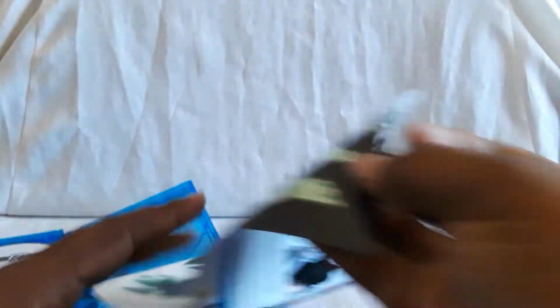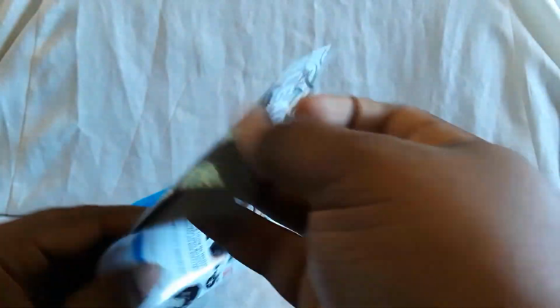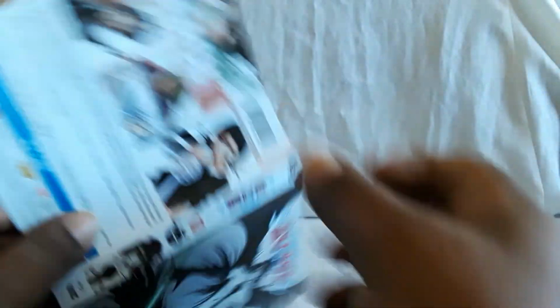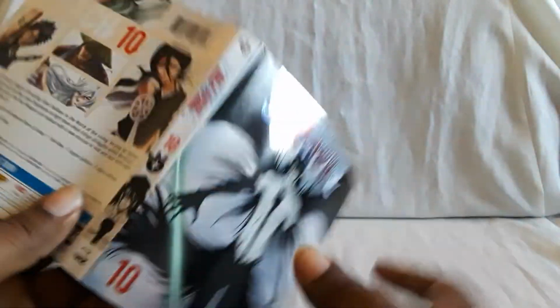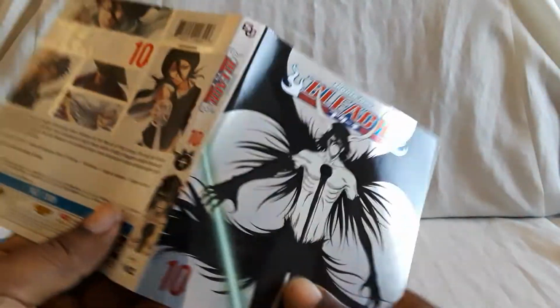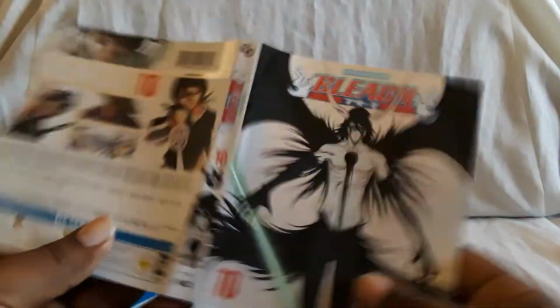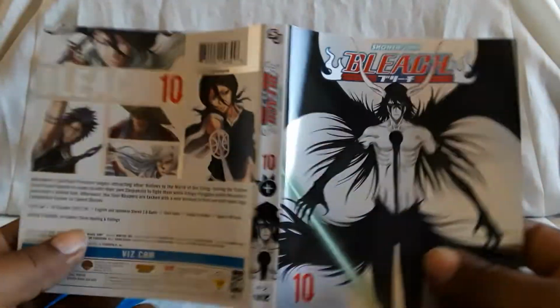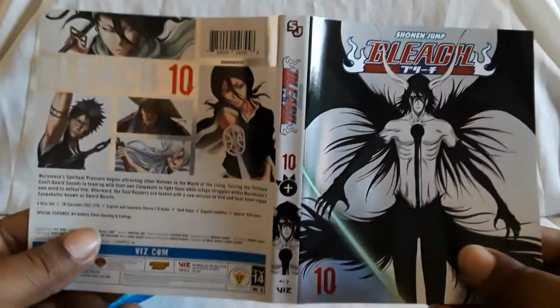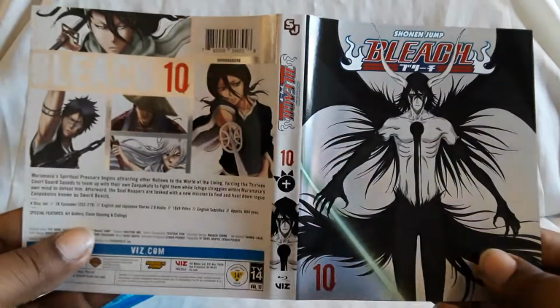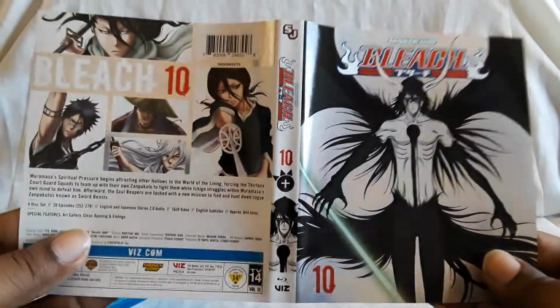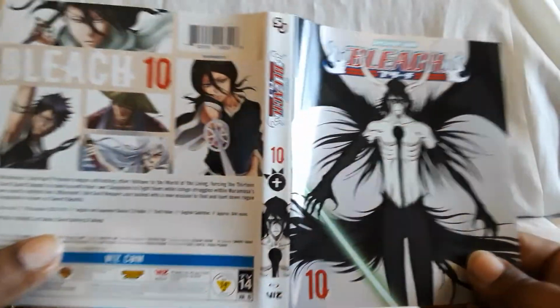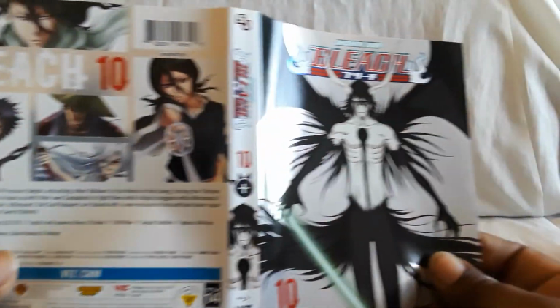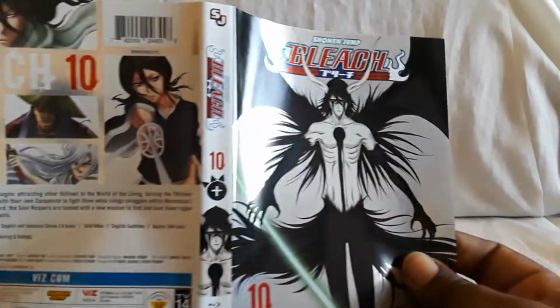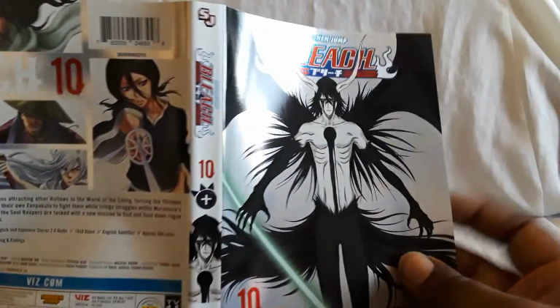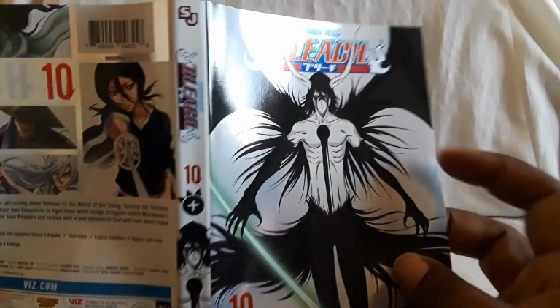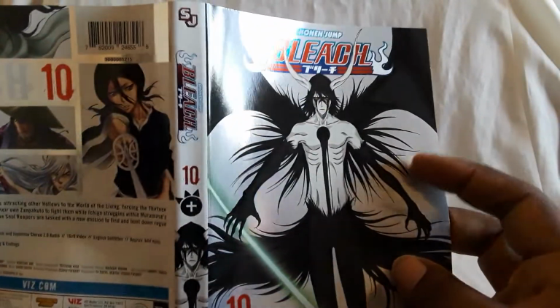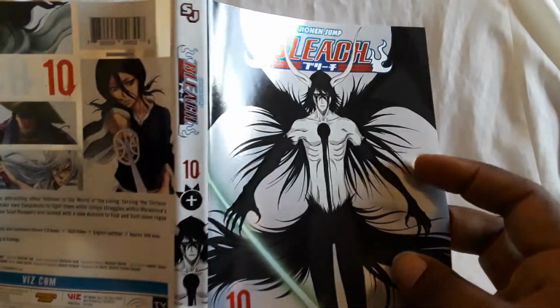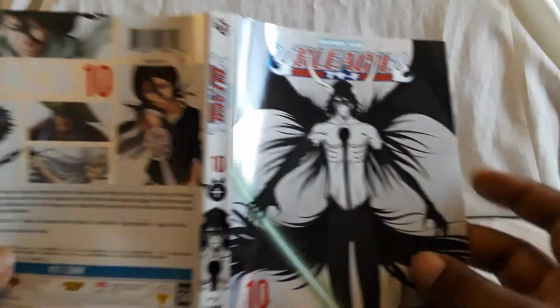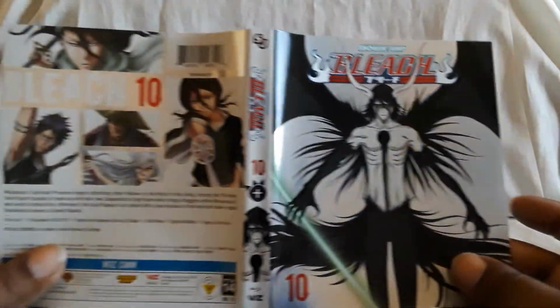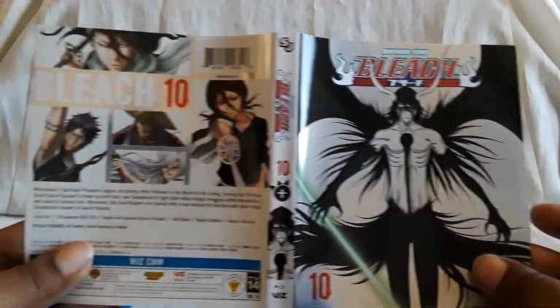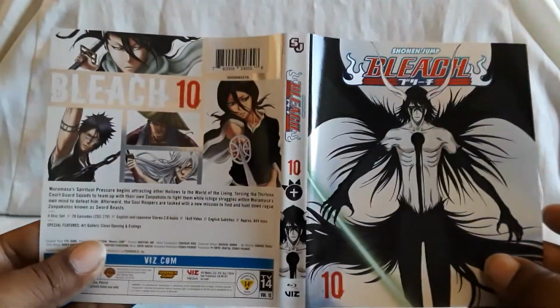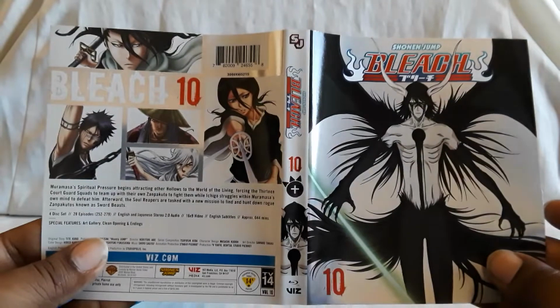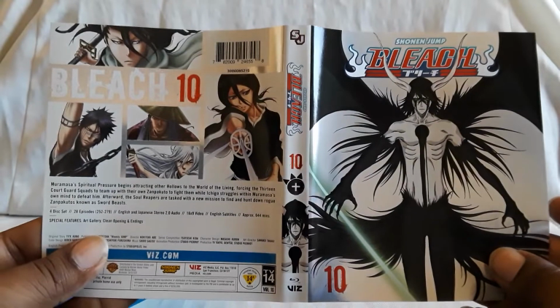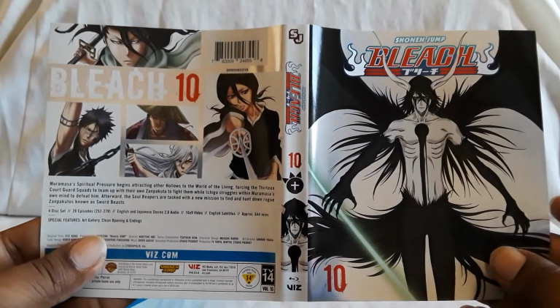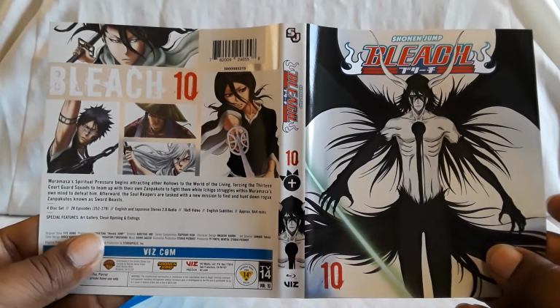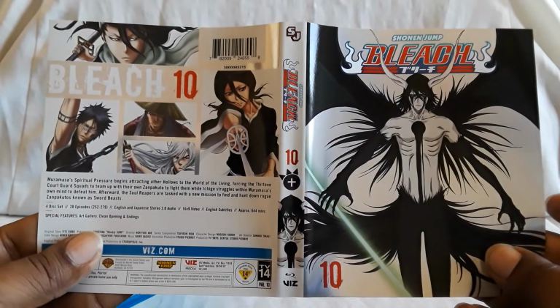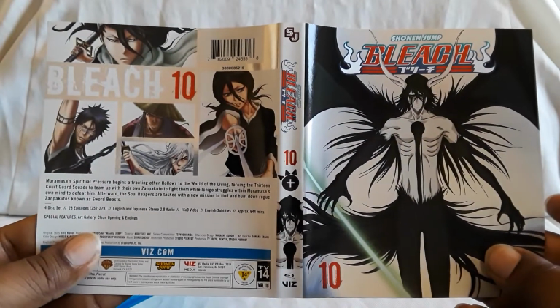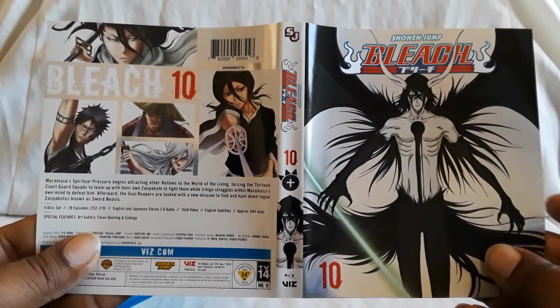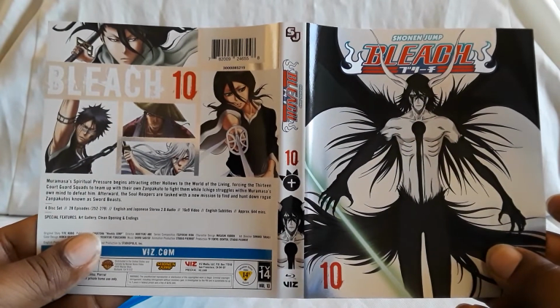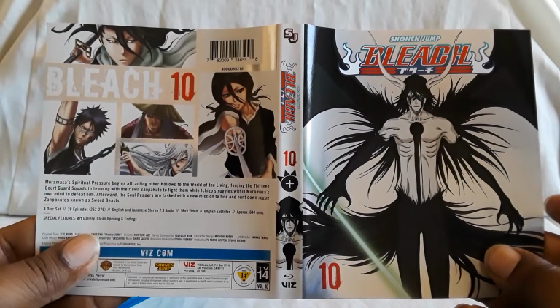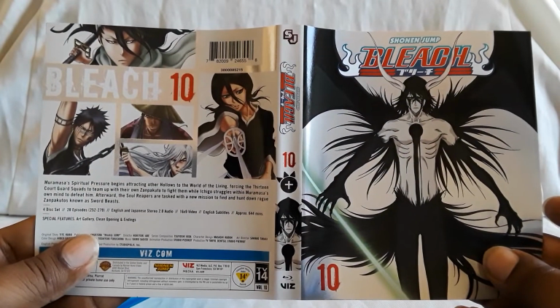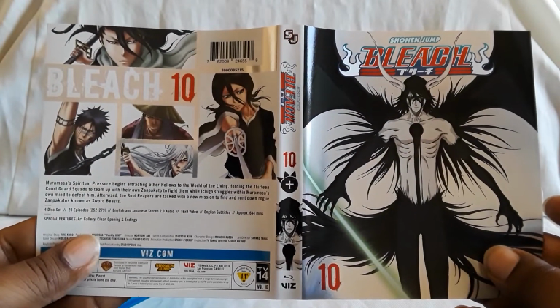And here's the front and back together — you have the silver on the front and the back.